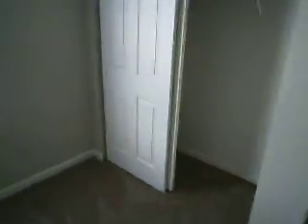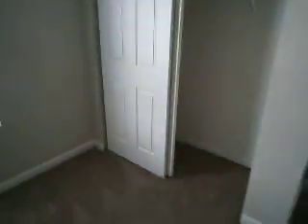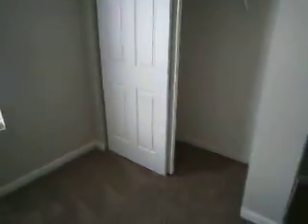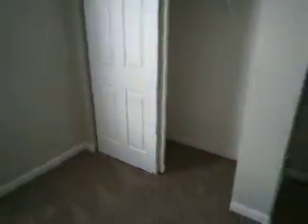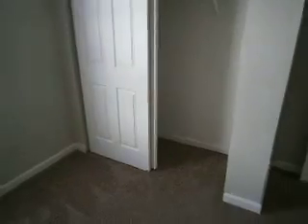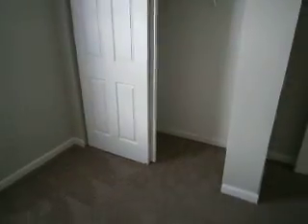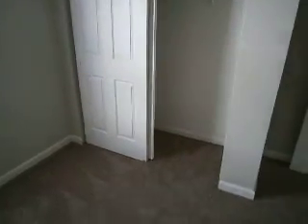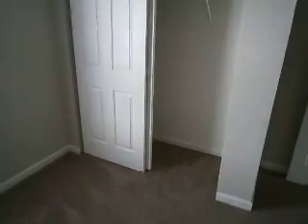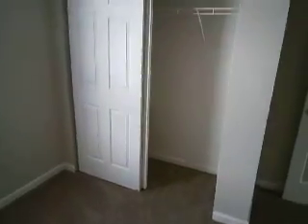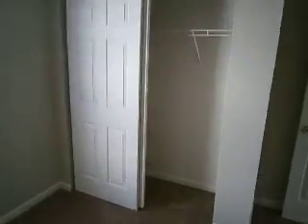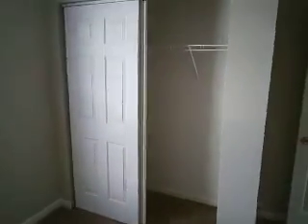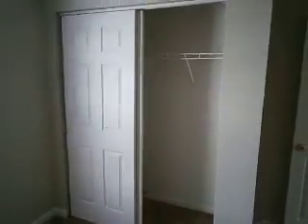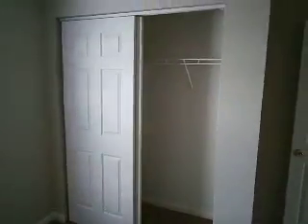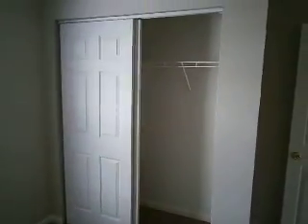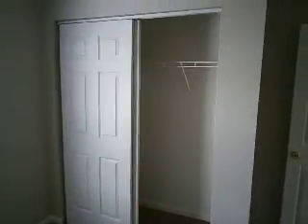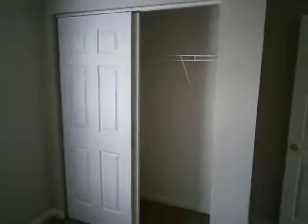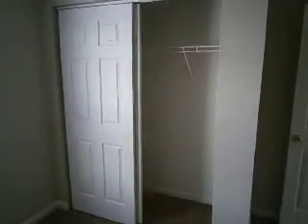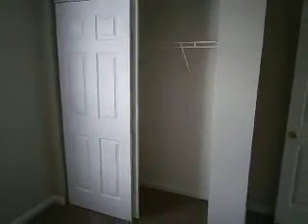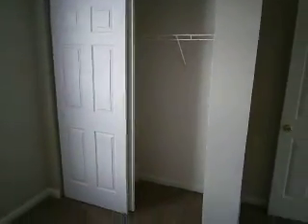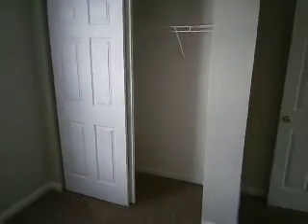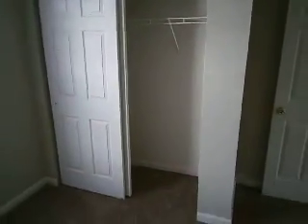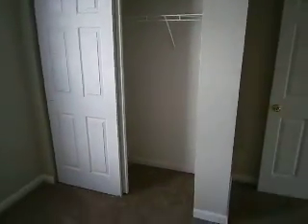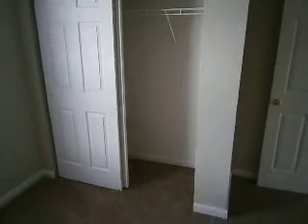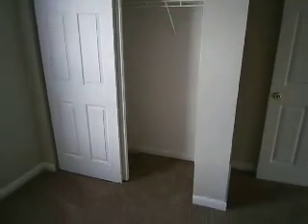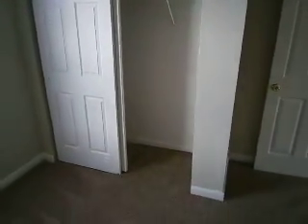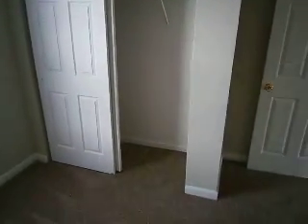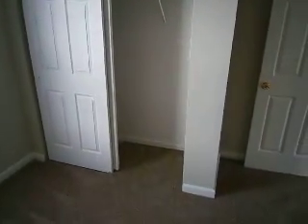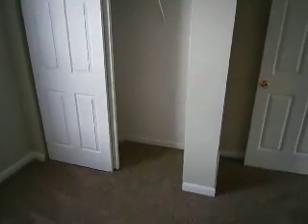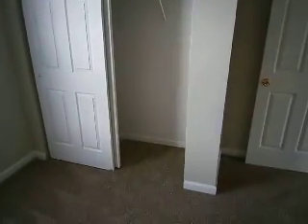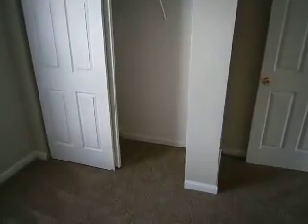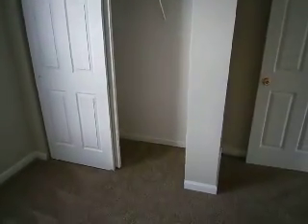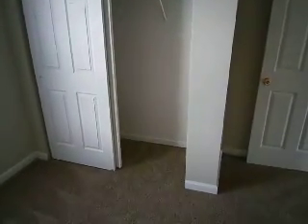And then the third bedroom — step out and take a look at that closet. That is 4042 Waterfield Drive.